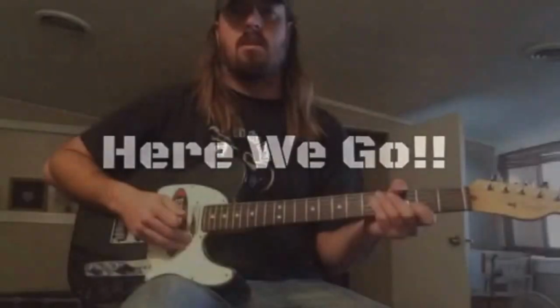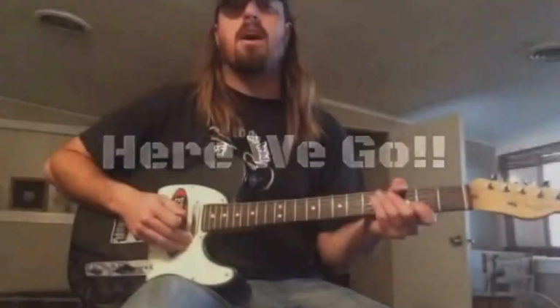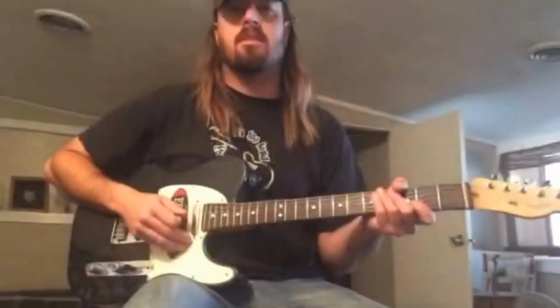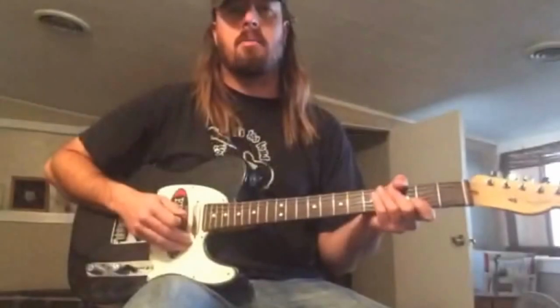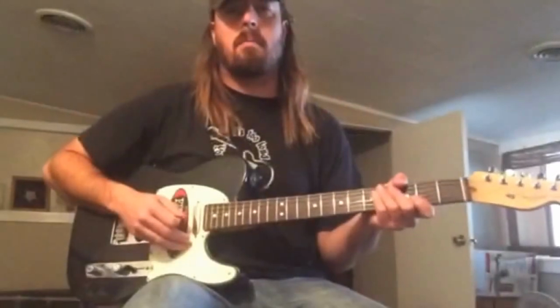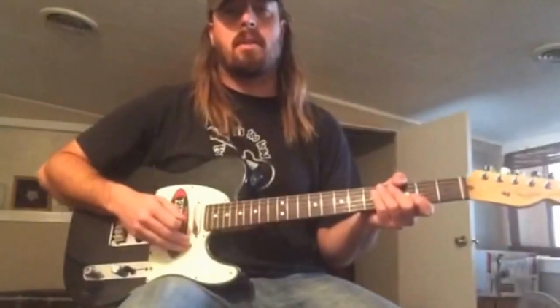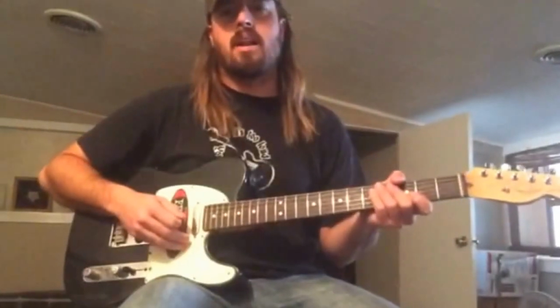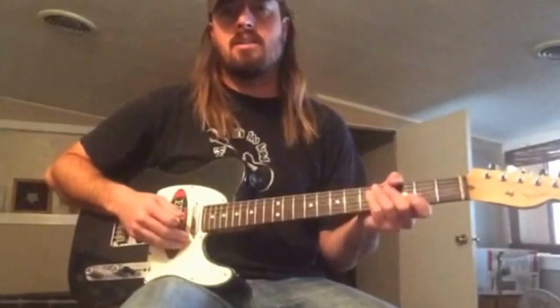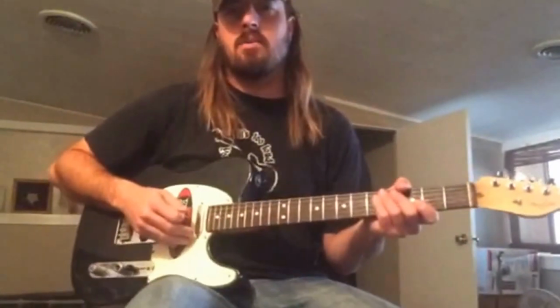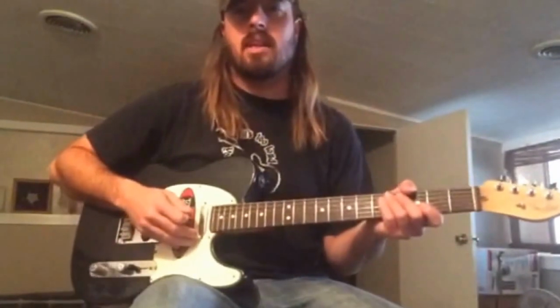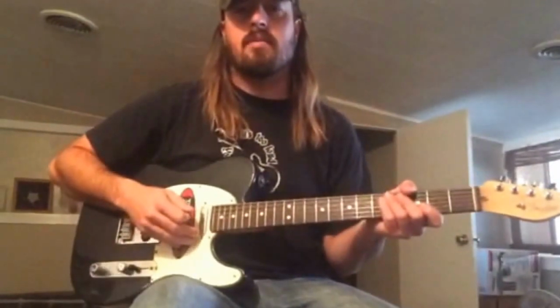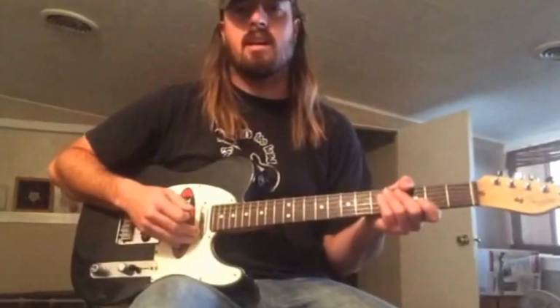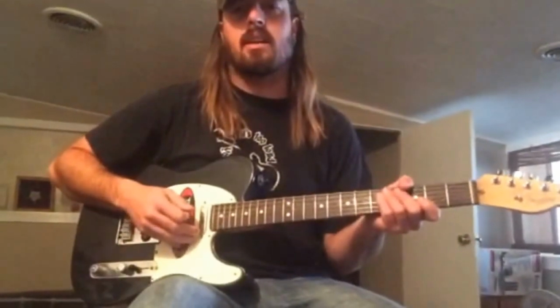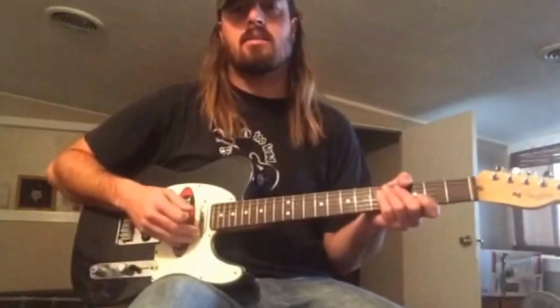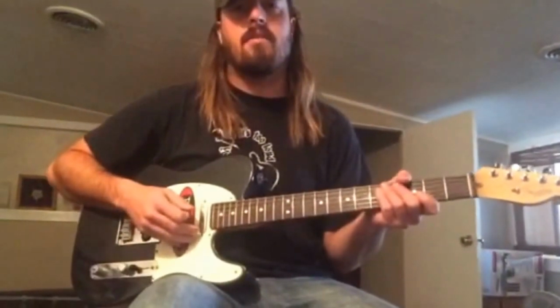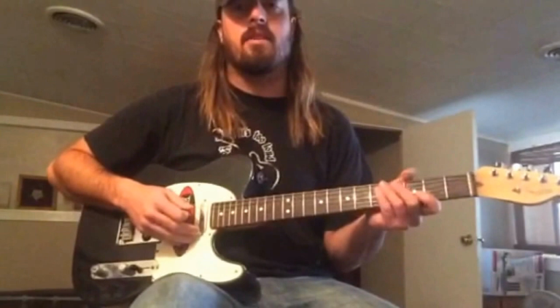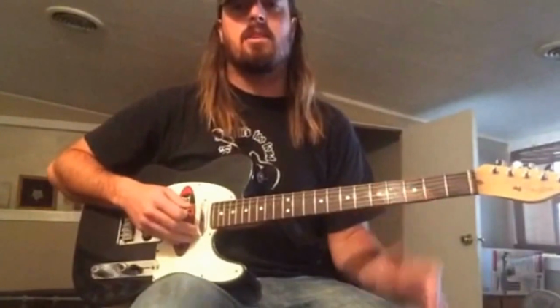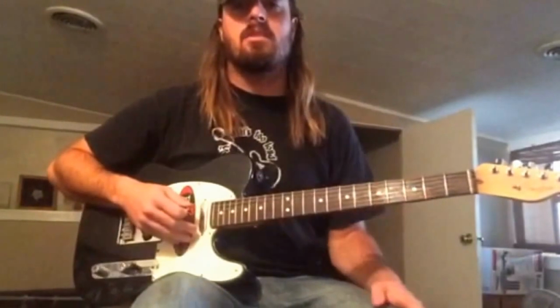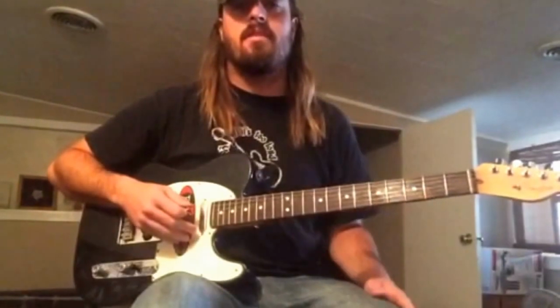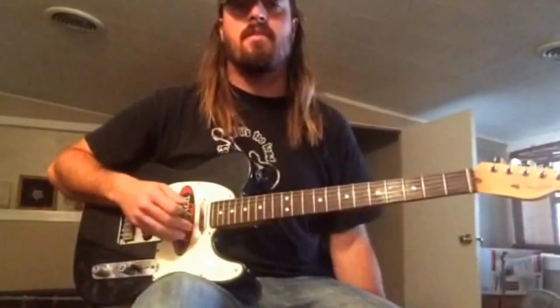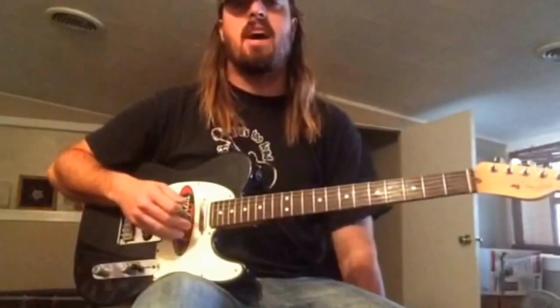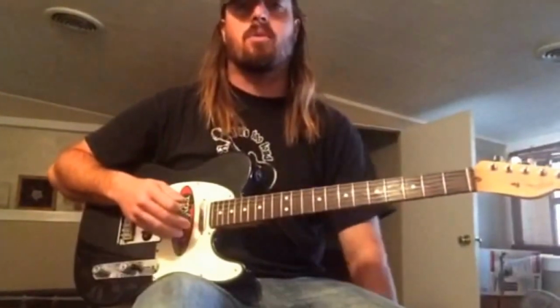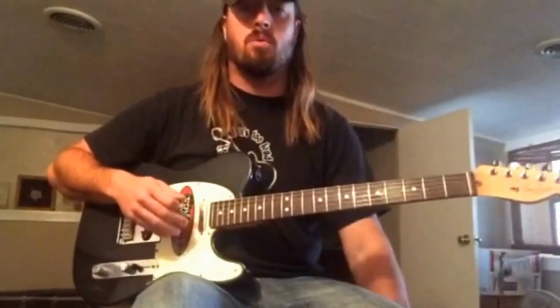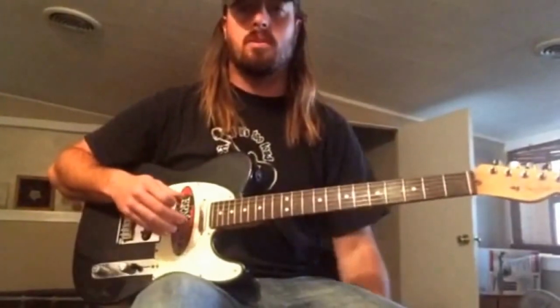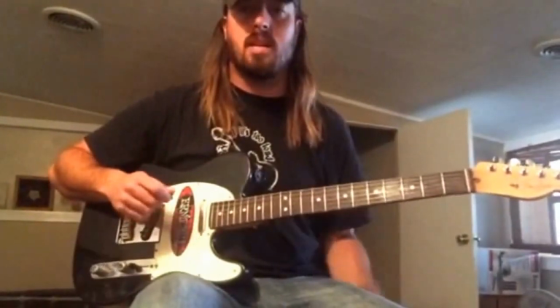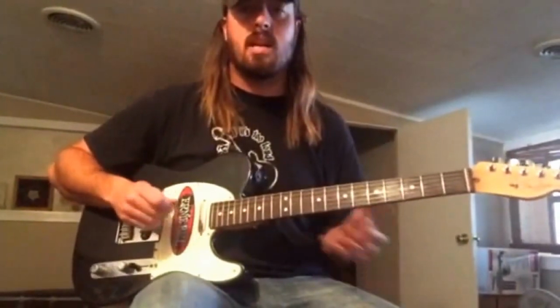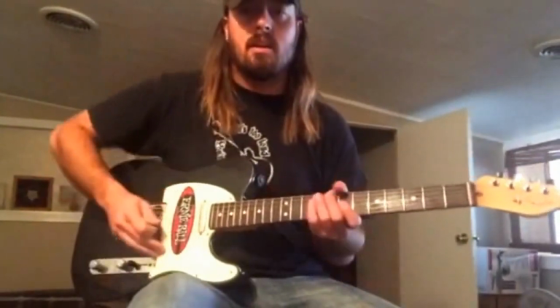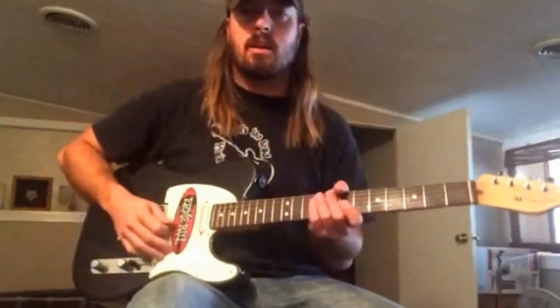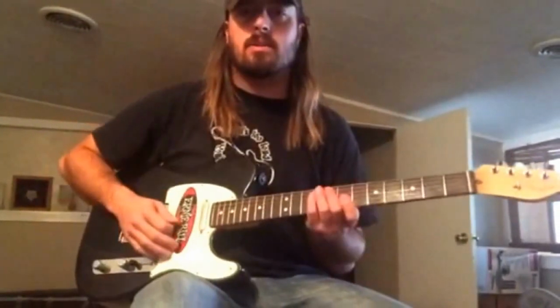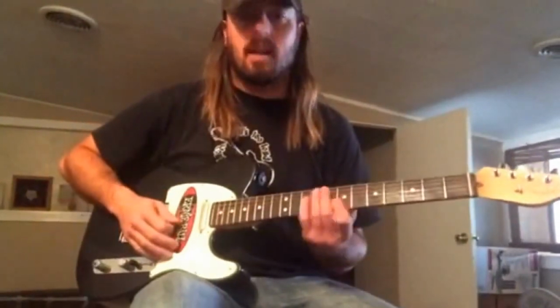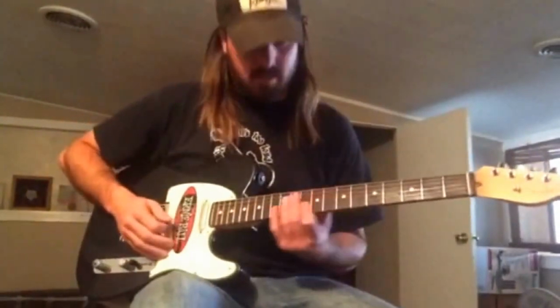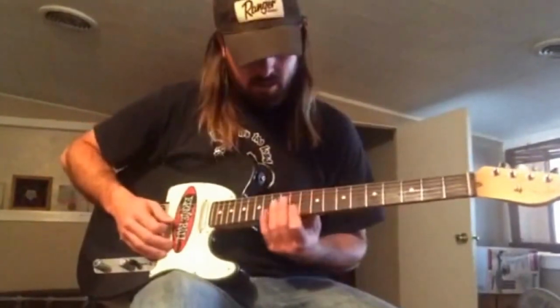Alright, today we're going to play the Cotton Eye Joe in the key of A, and it kicks off — or starts off — on the V chord, which is an E. It goes kind of like this.